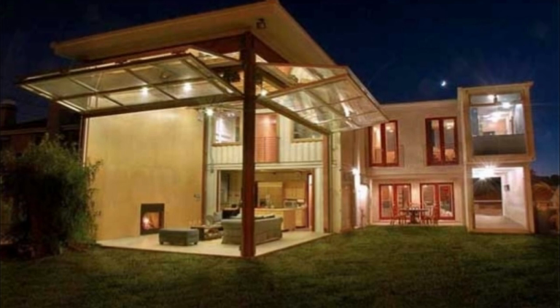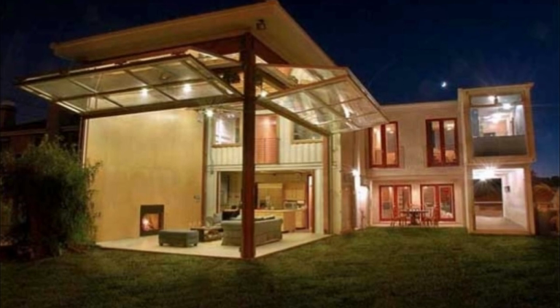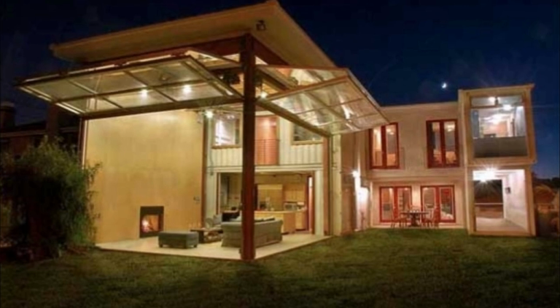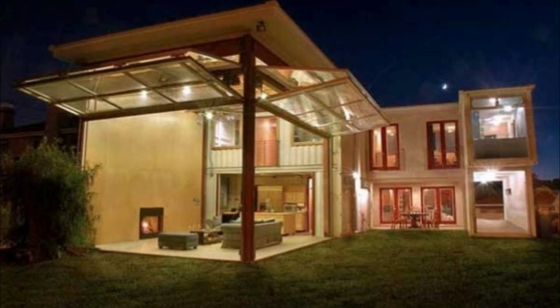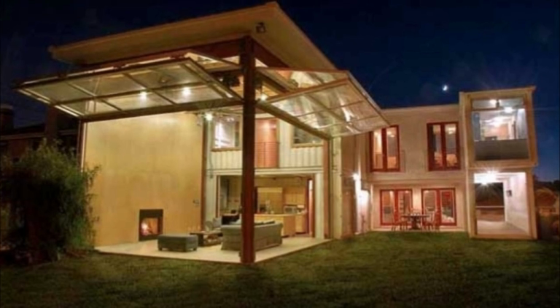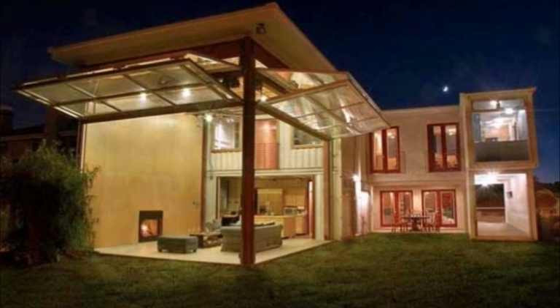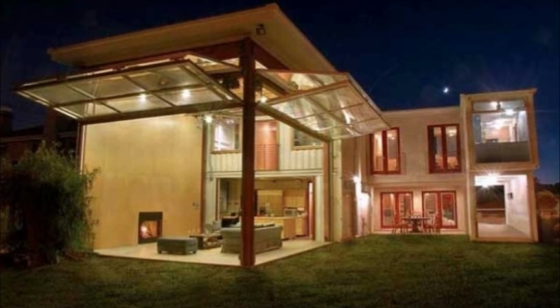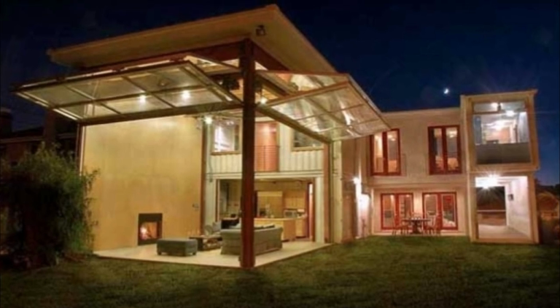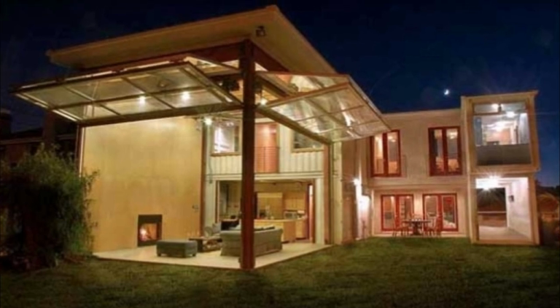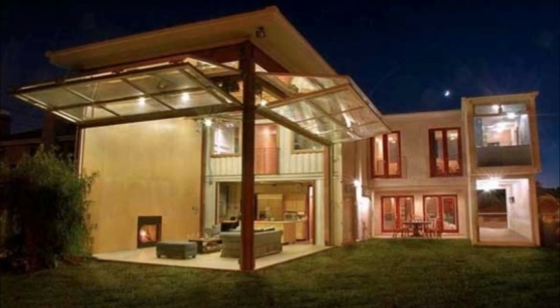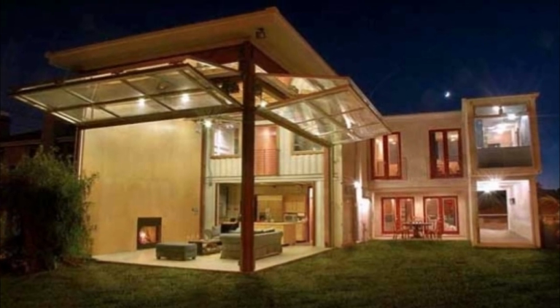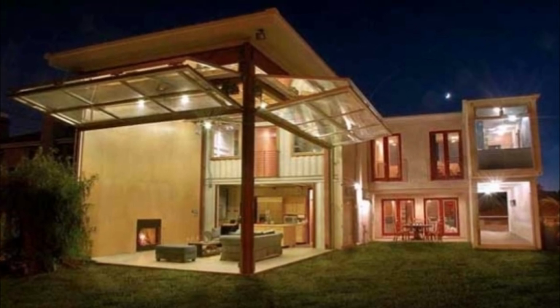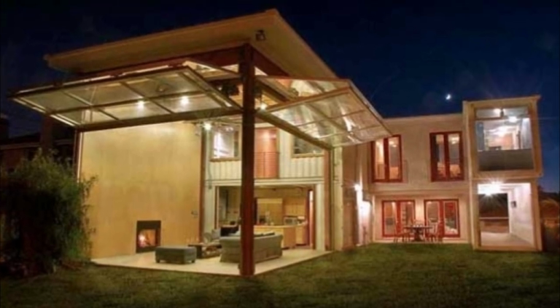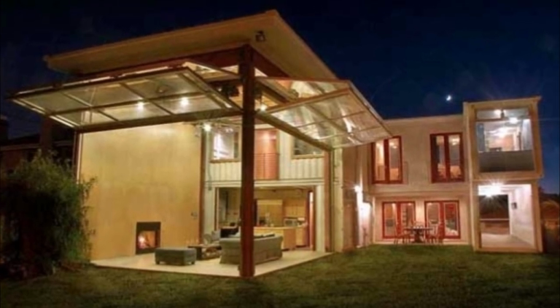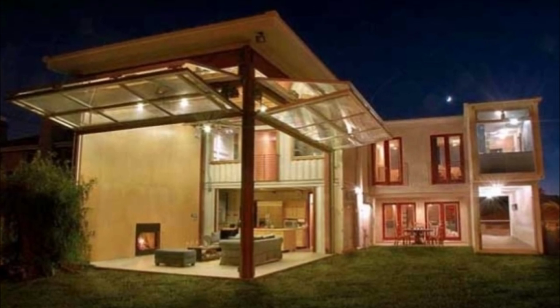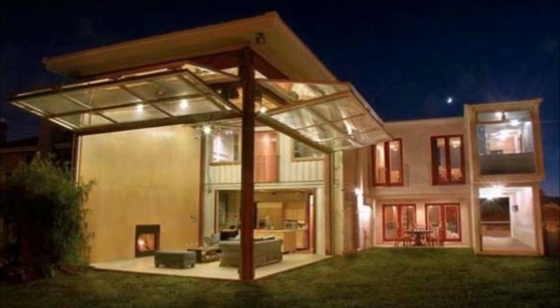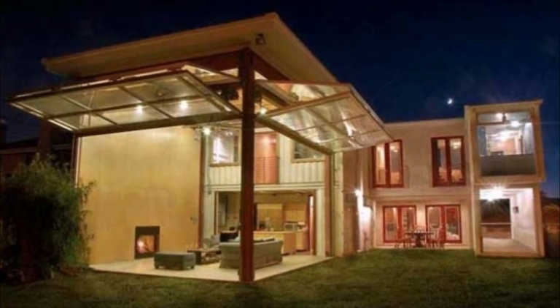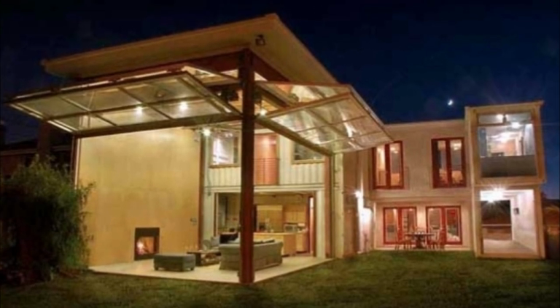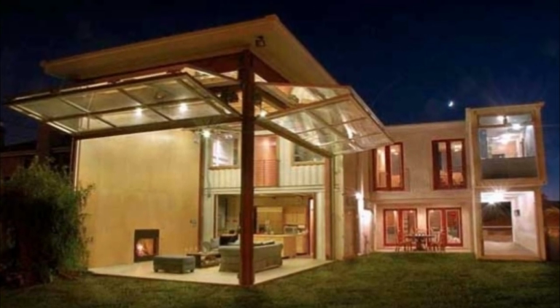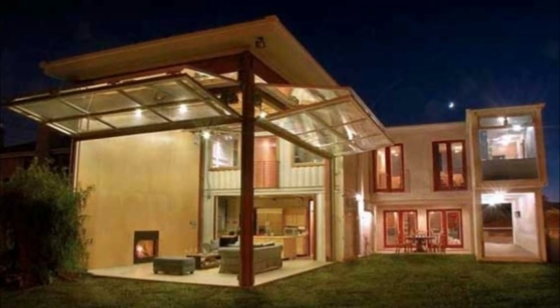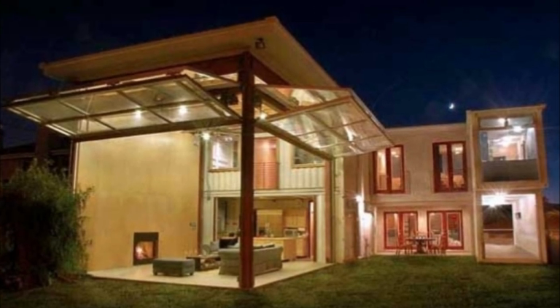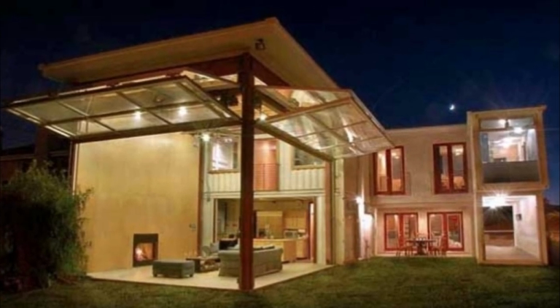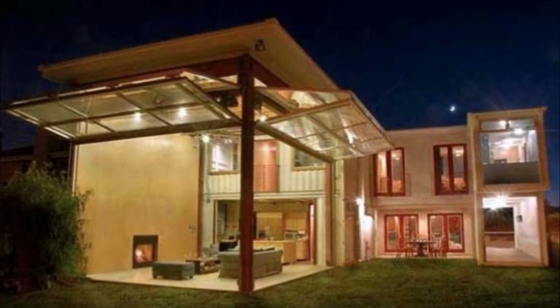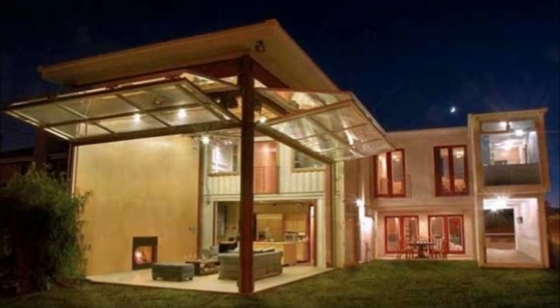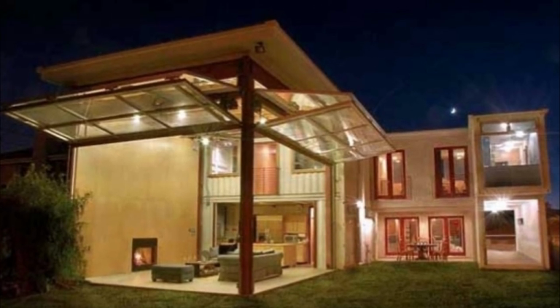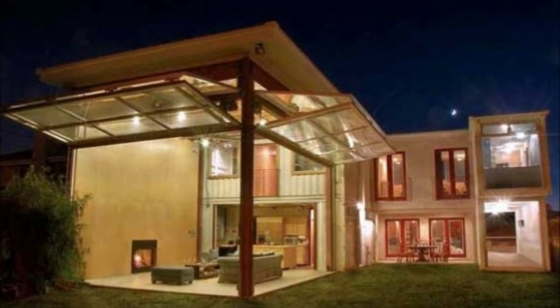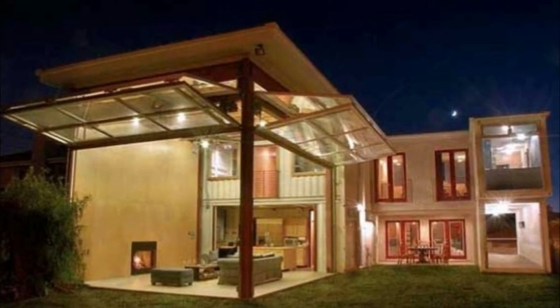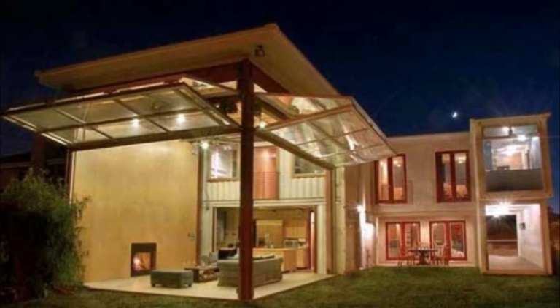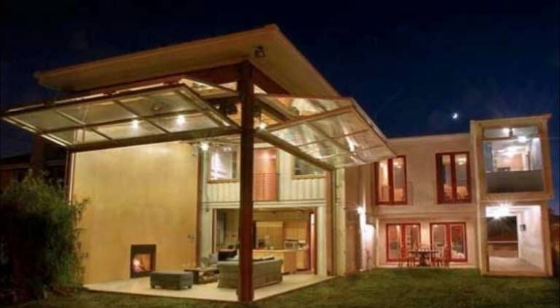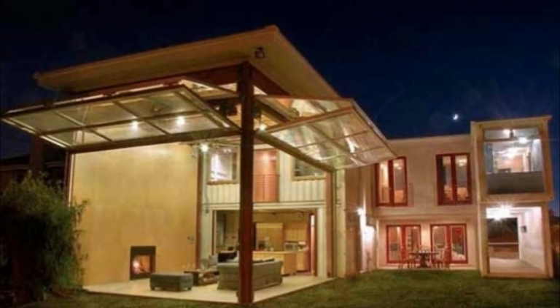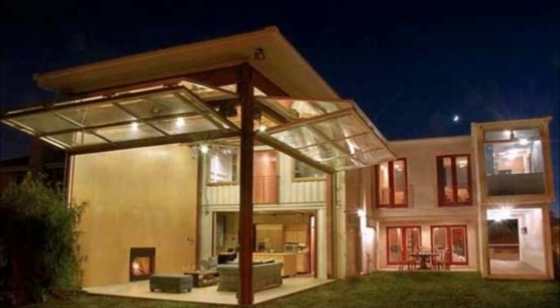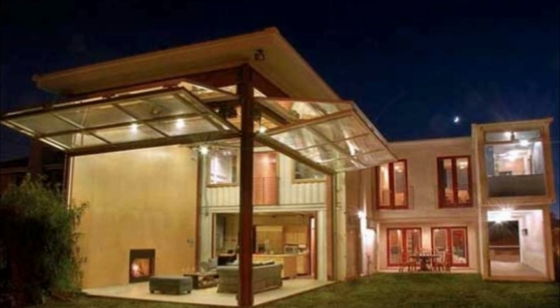Here are 10 beautiful shipping container homes designed by architects who were thinking outside the box.